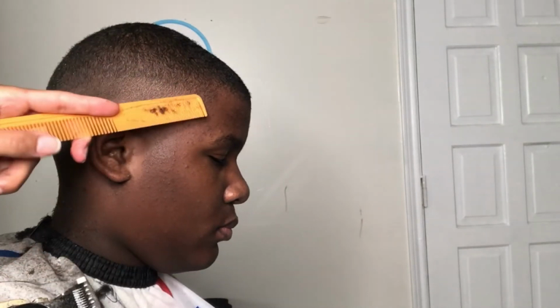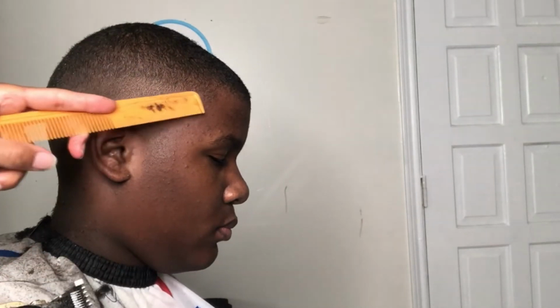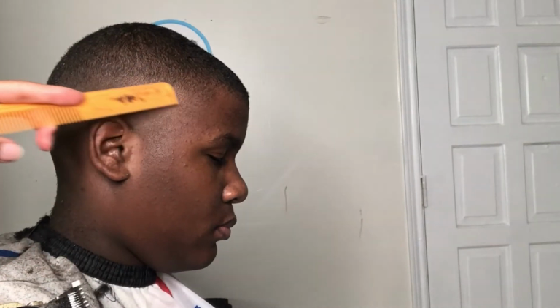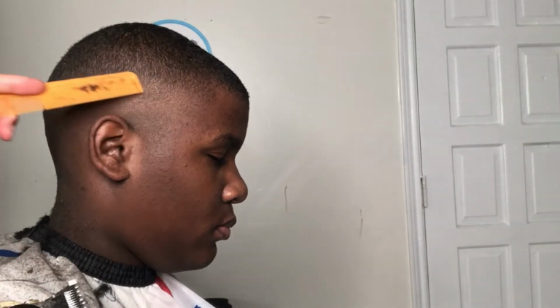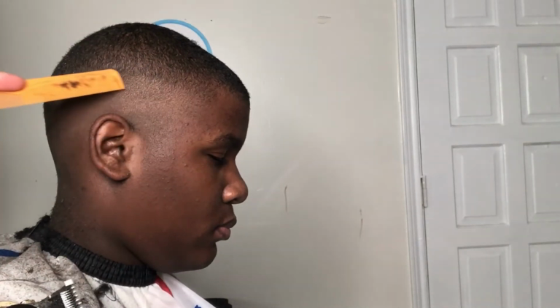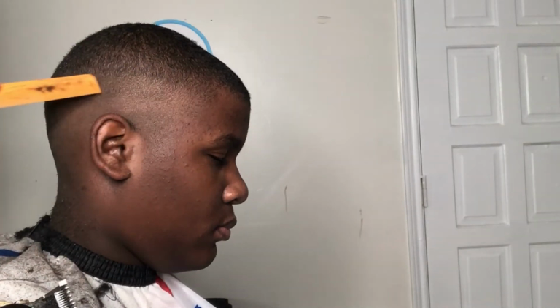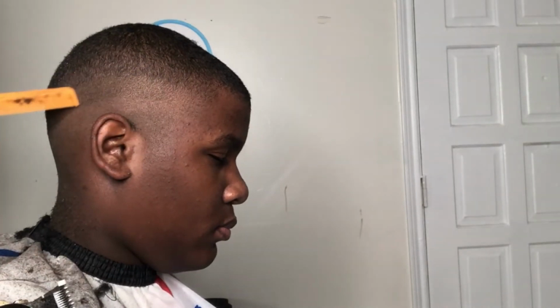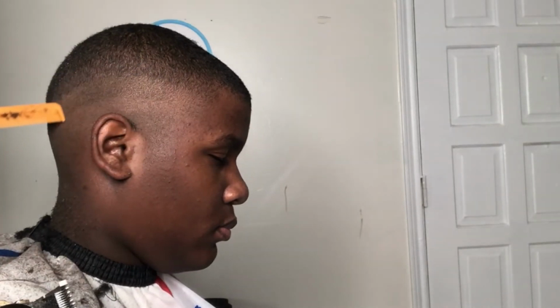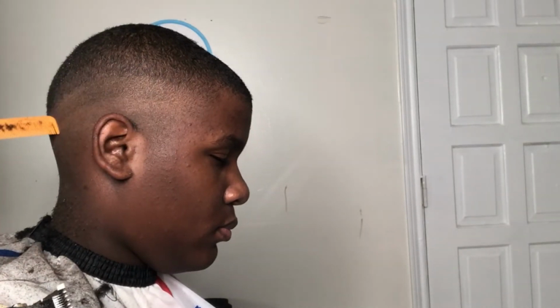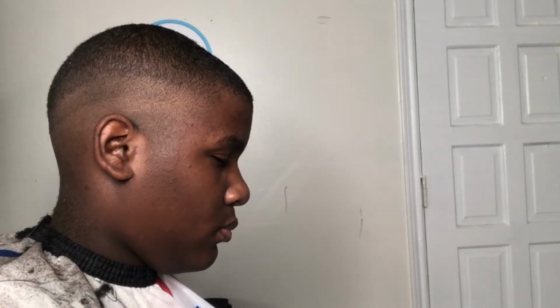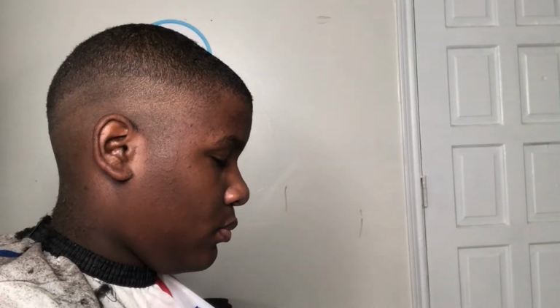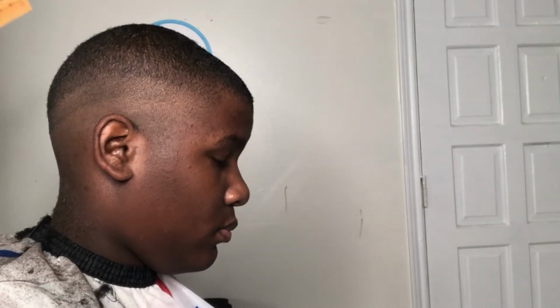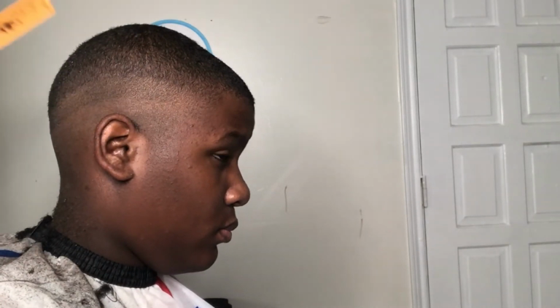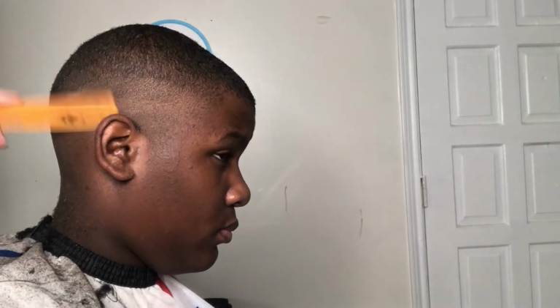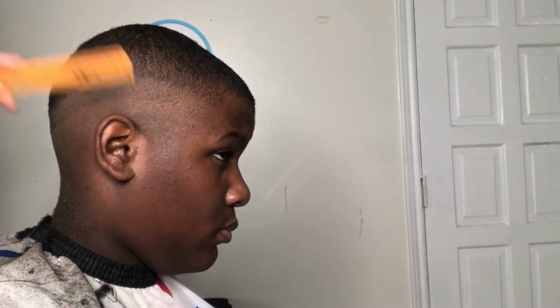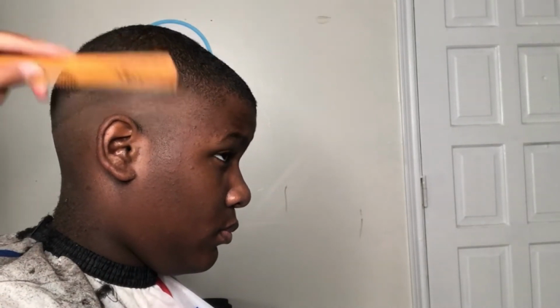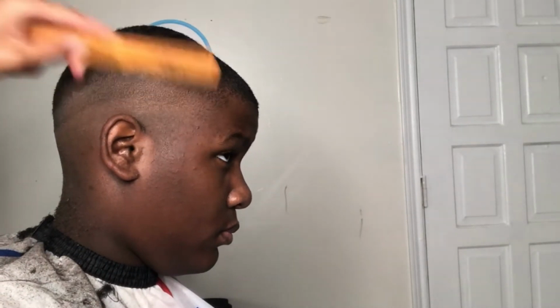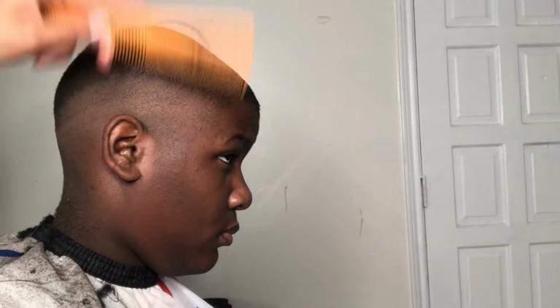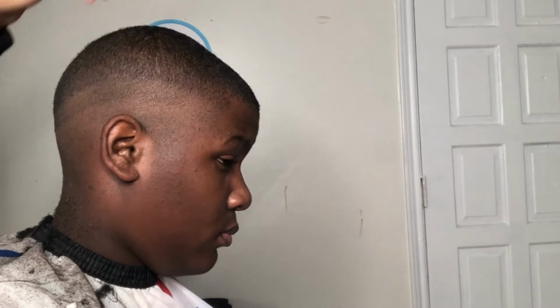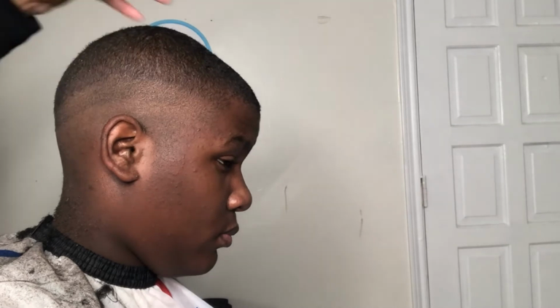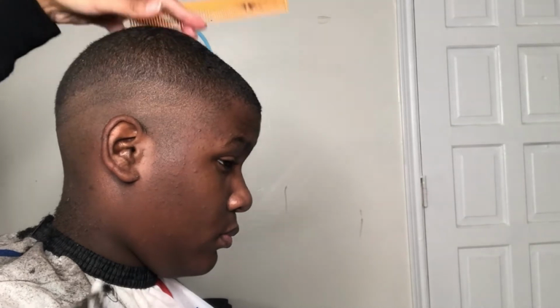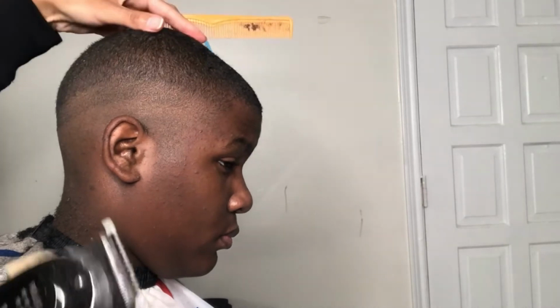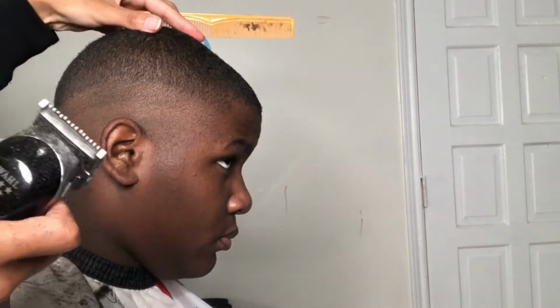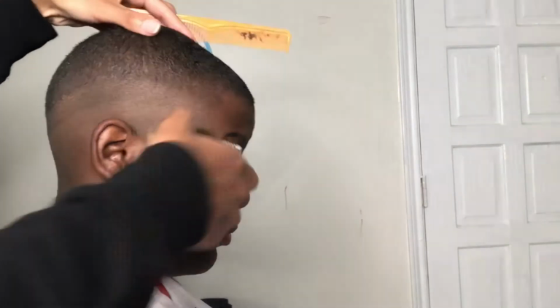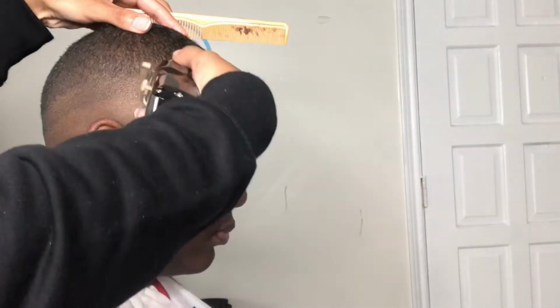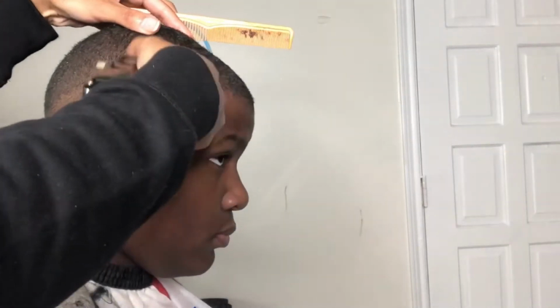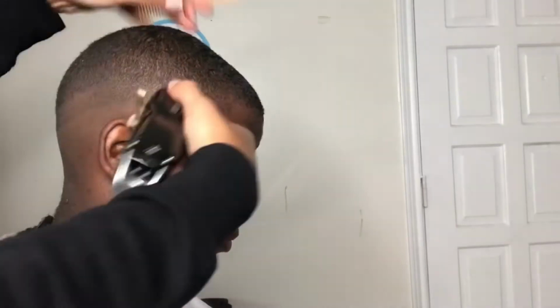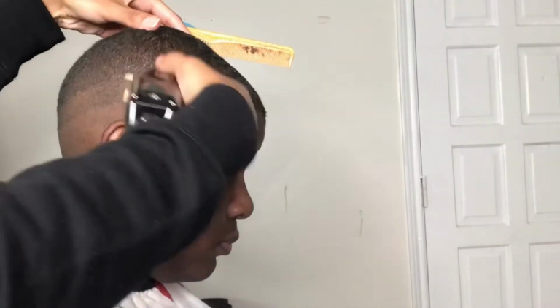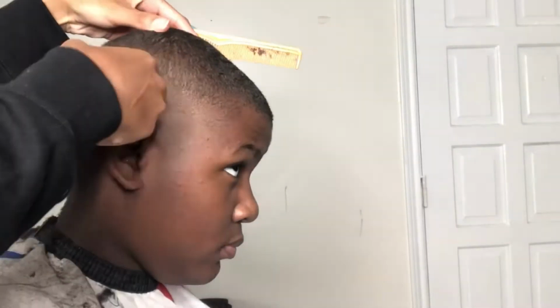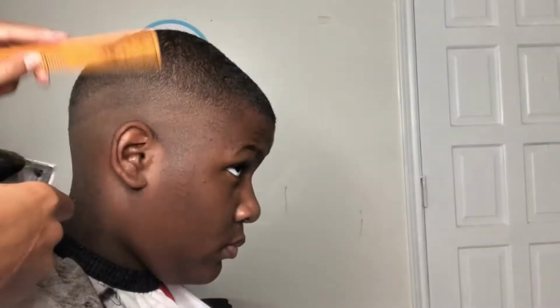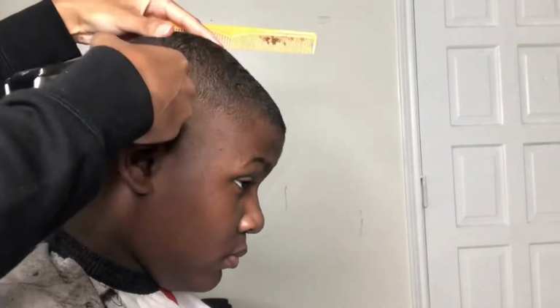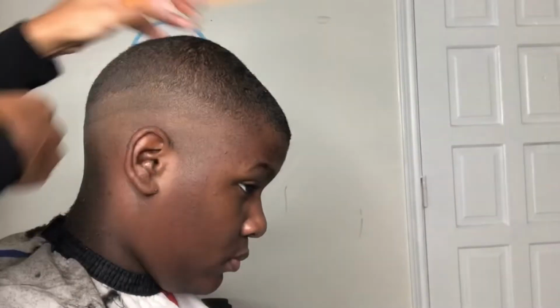Right here, I'm just showing you the line that we're going to fade on in, and we got the zero on there. We're going to go with the zero all the way closed.